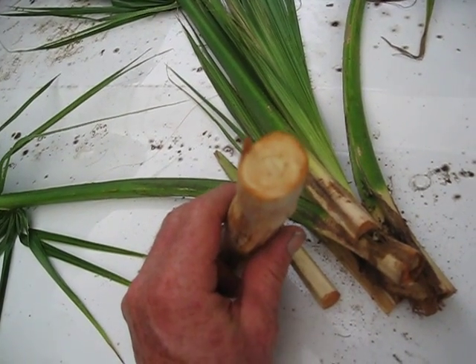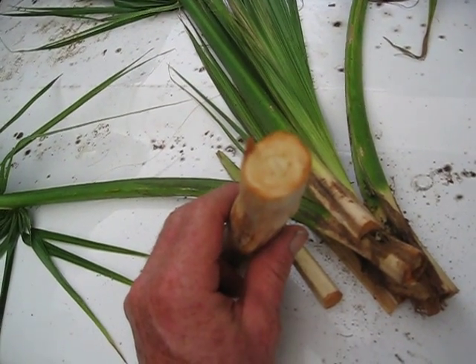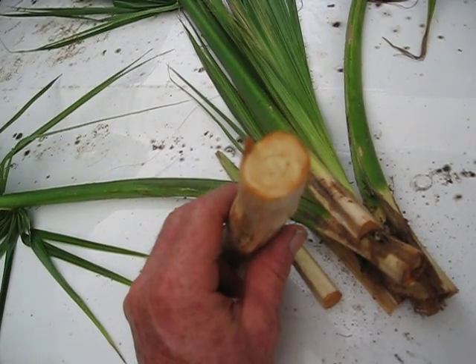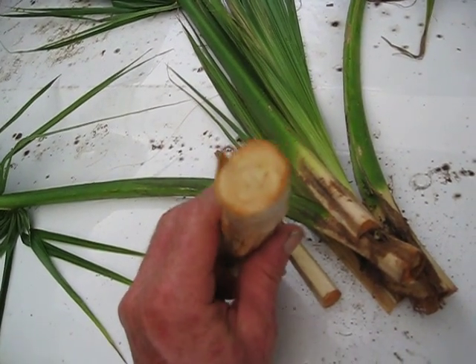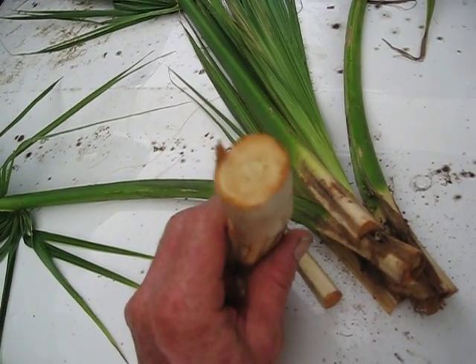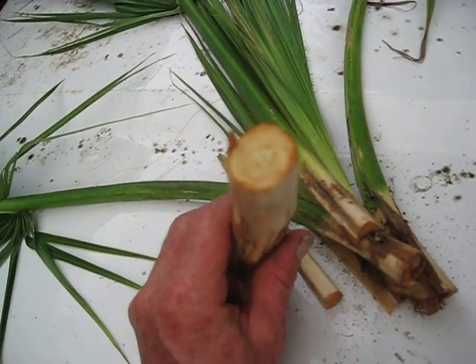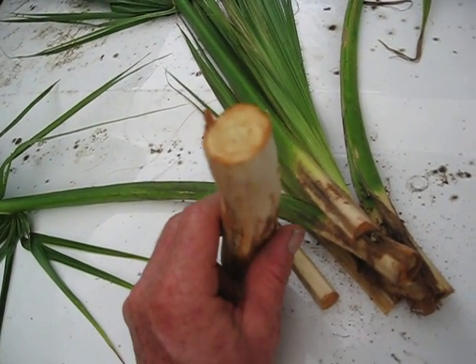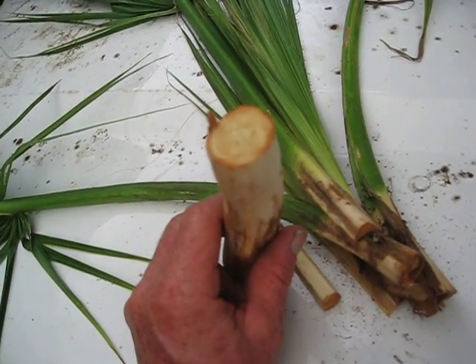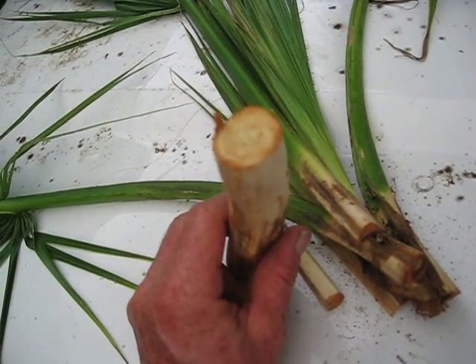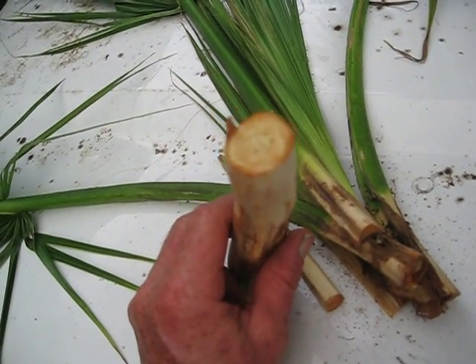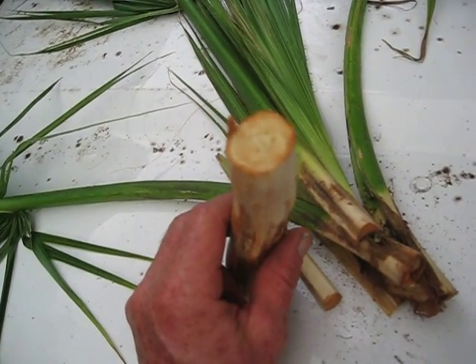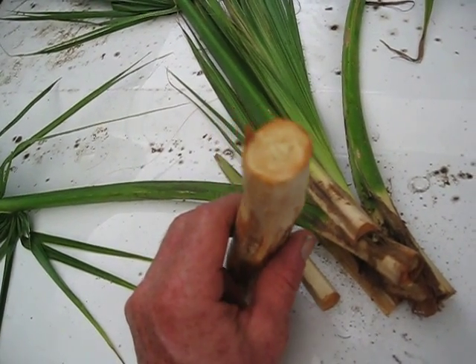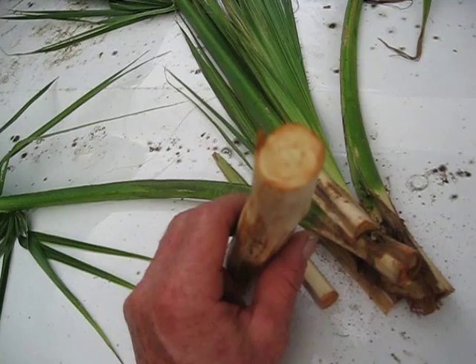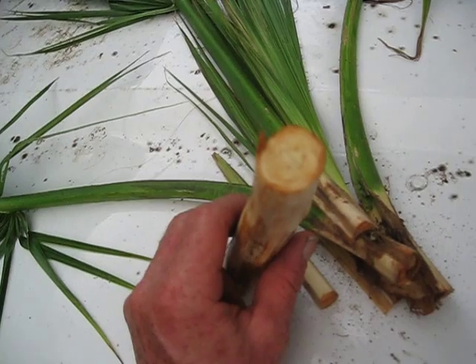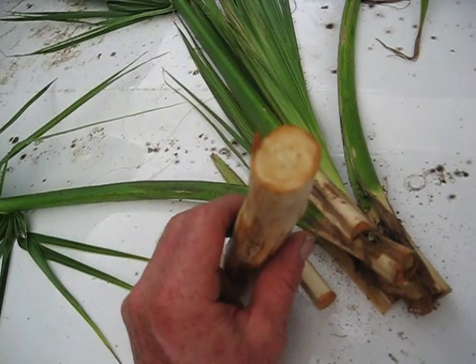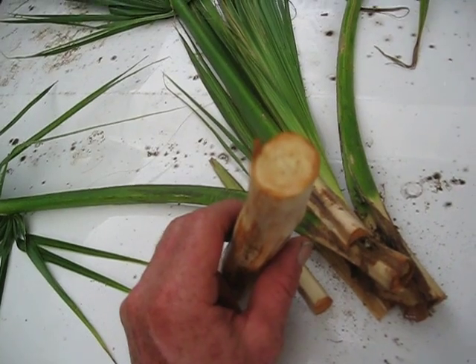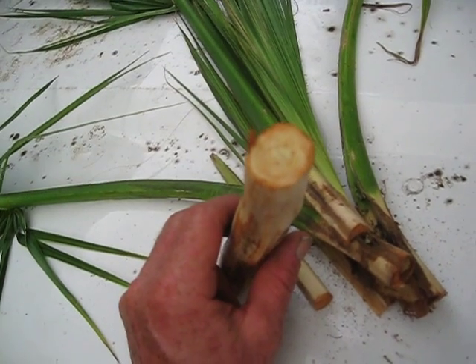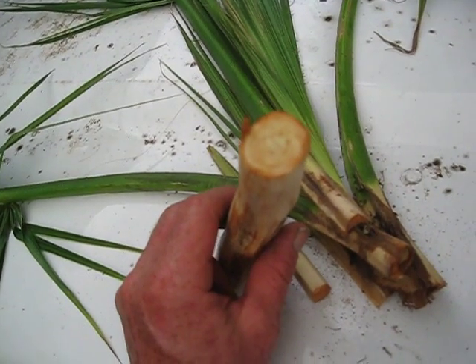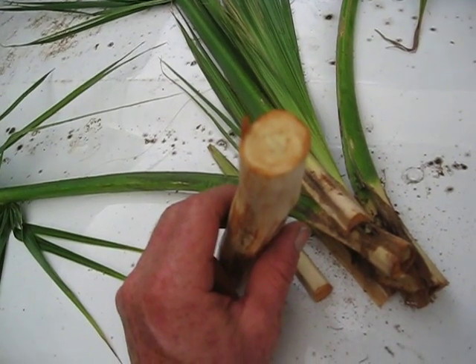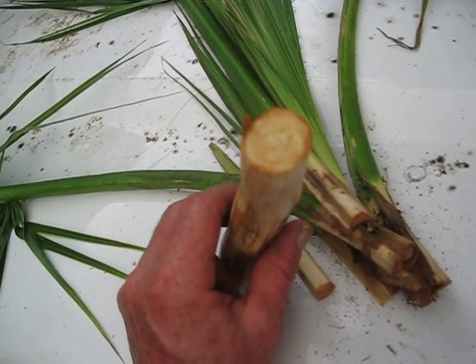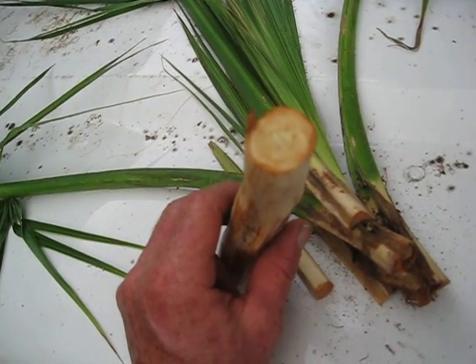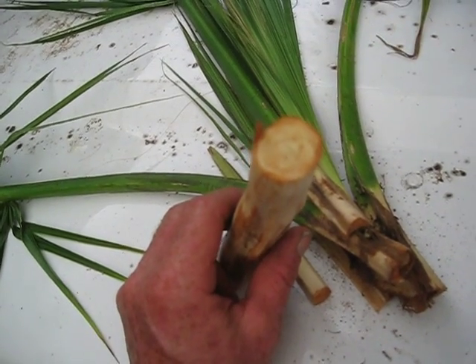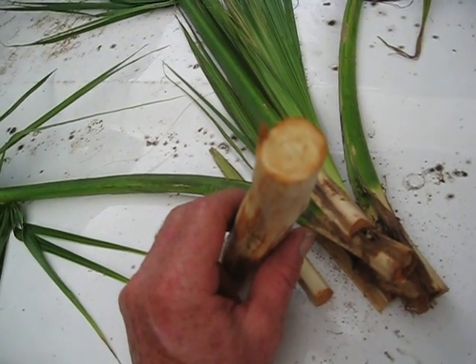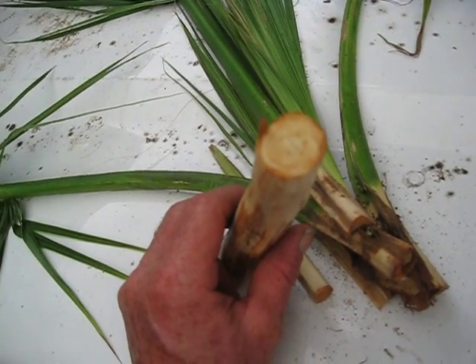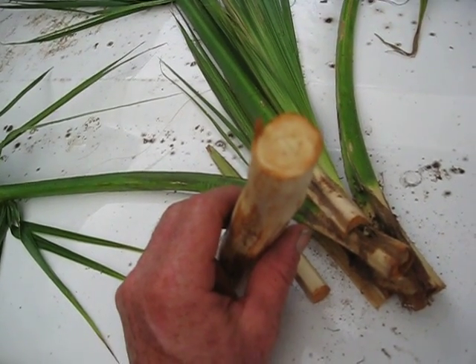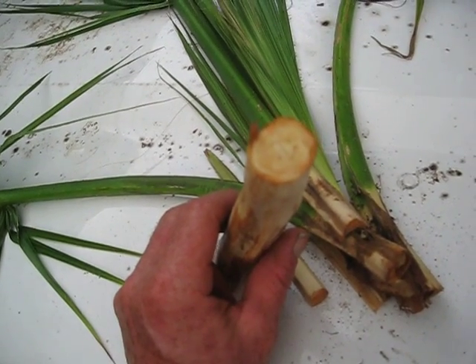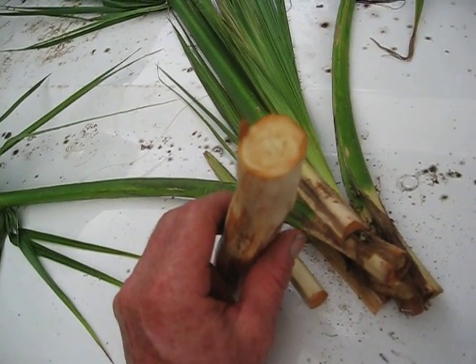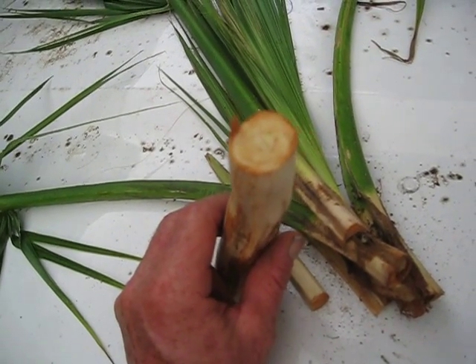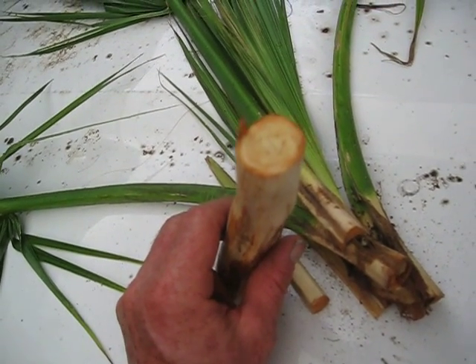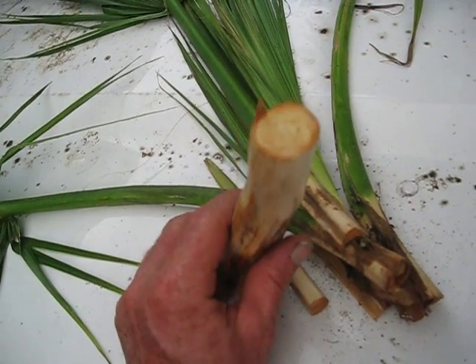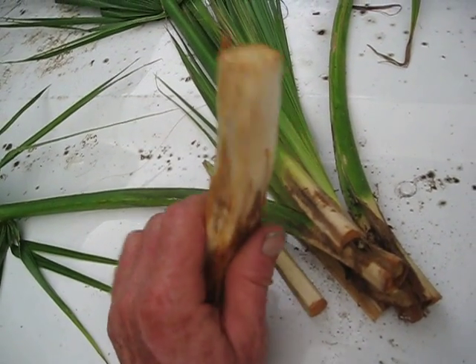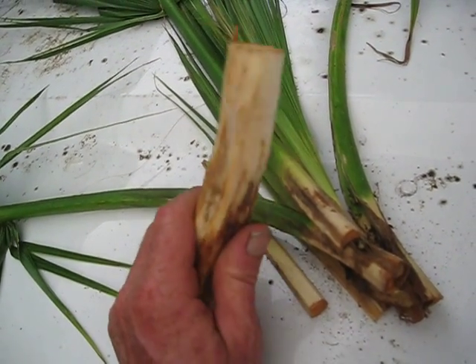On this end of the piece that I'm holding is a nice, sort of tender vegetative material that you can use.